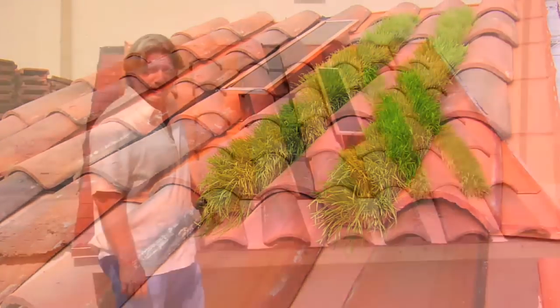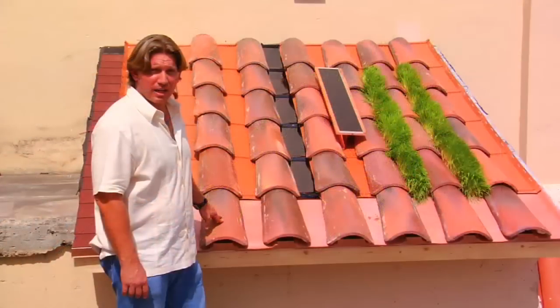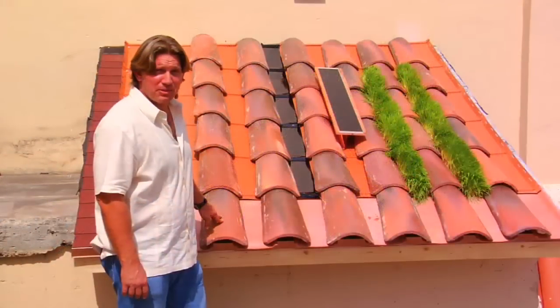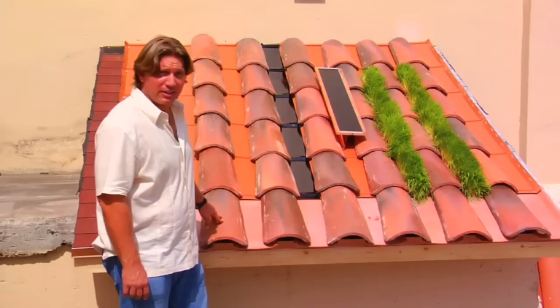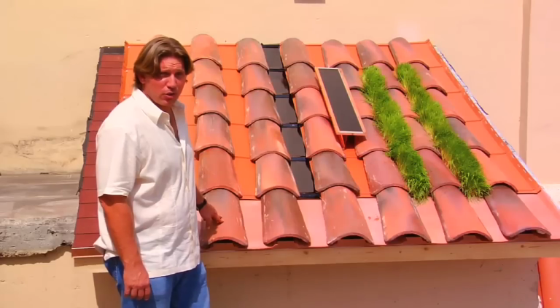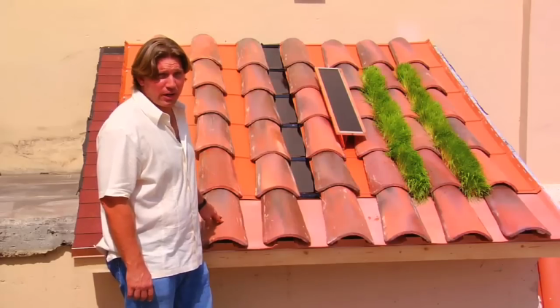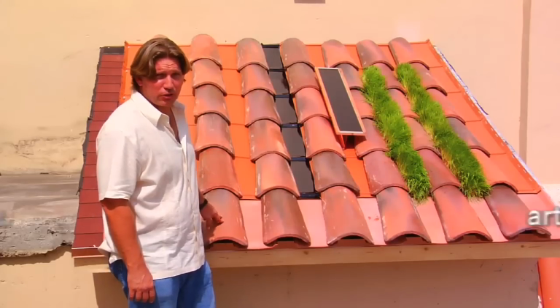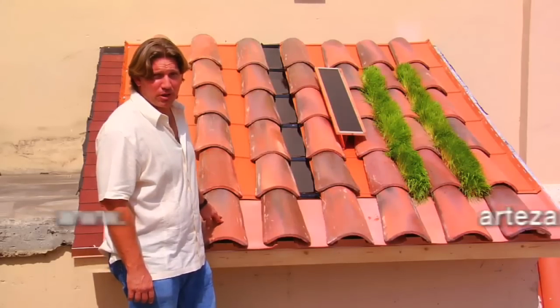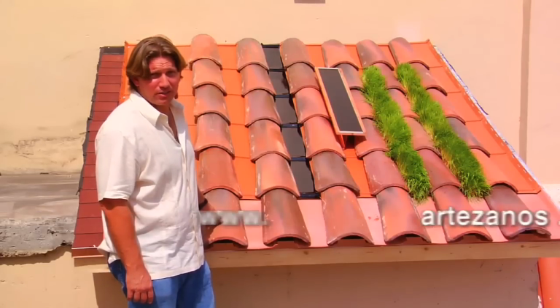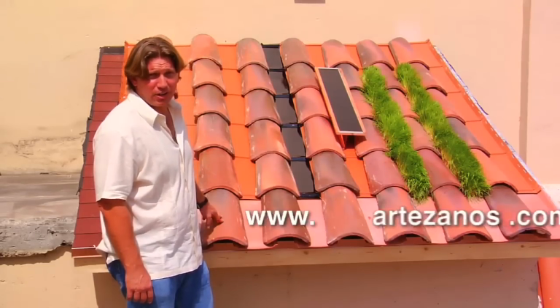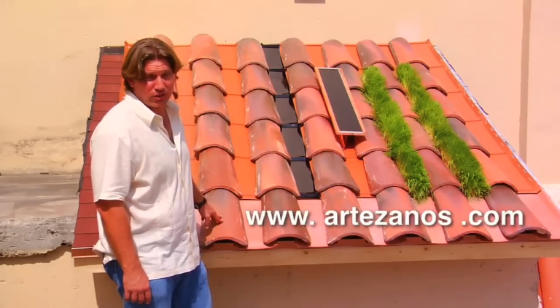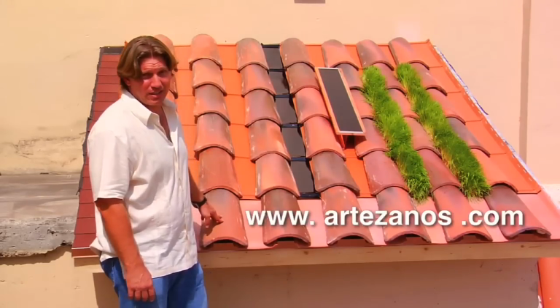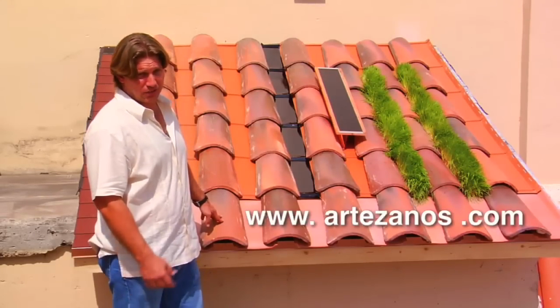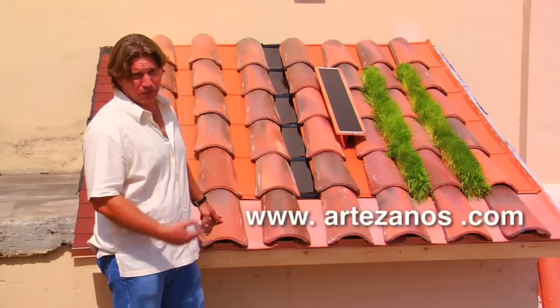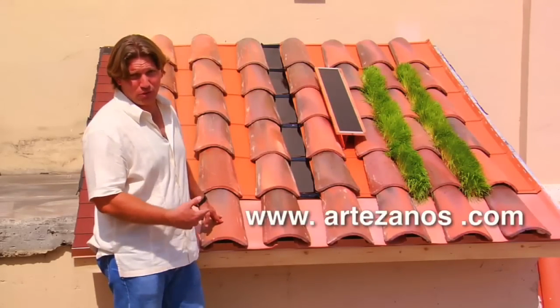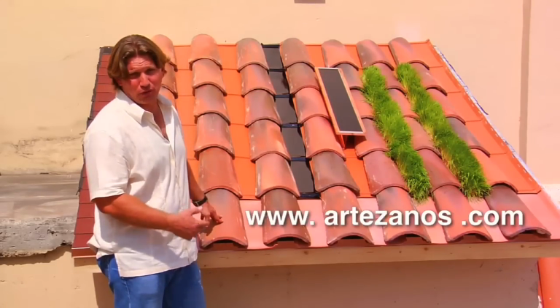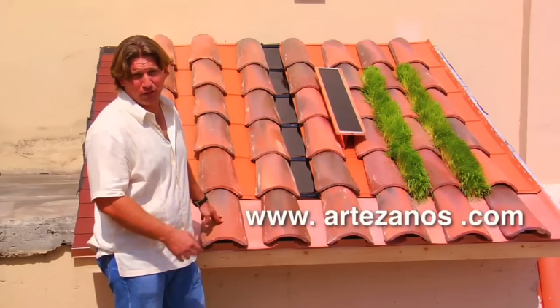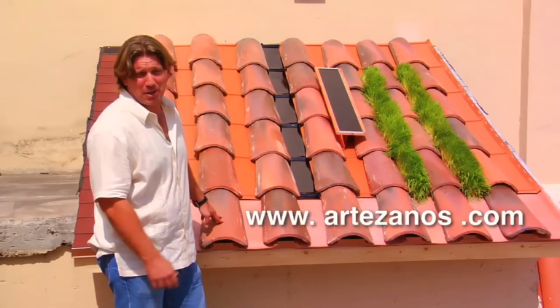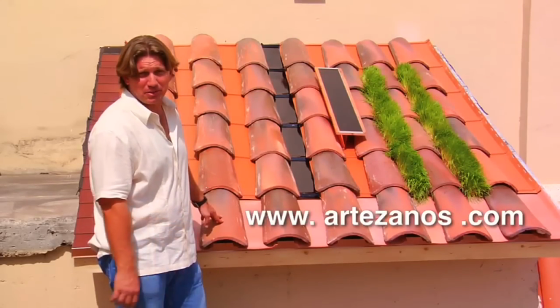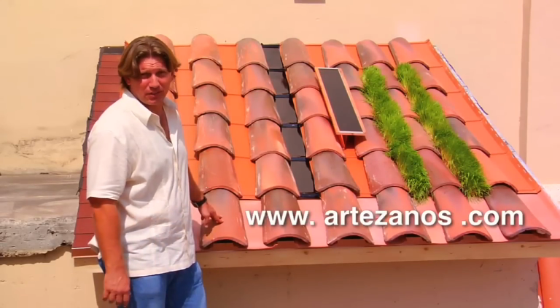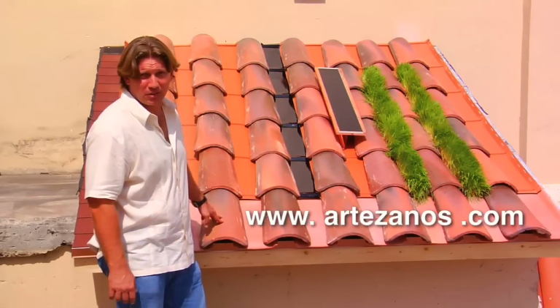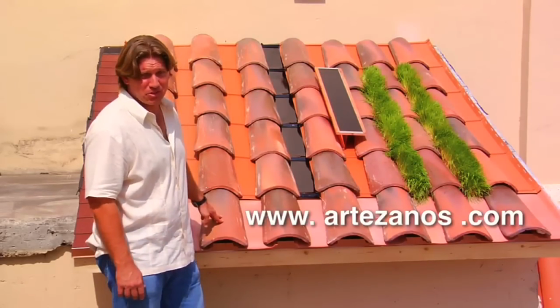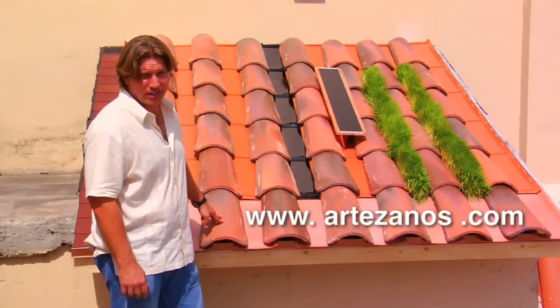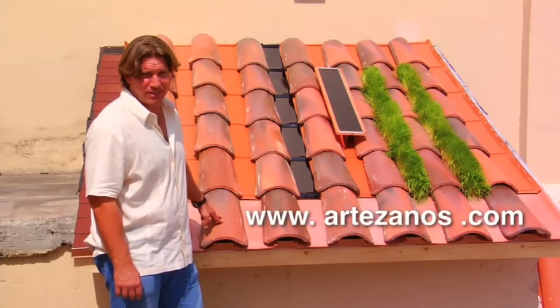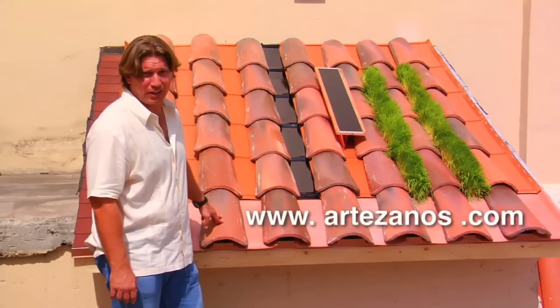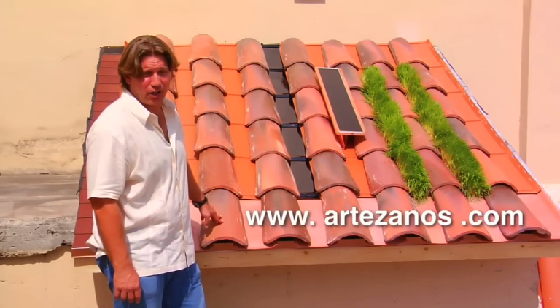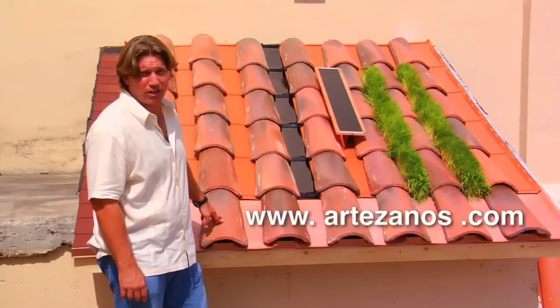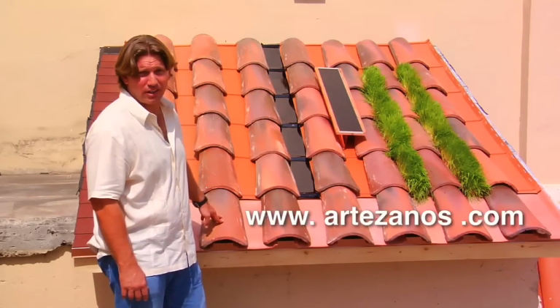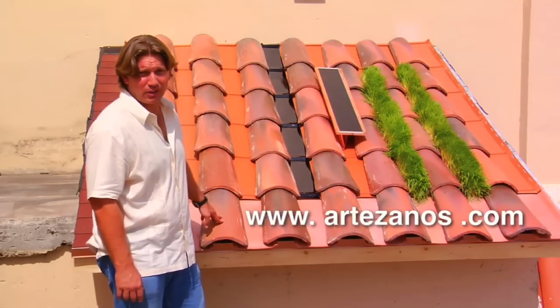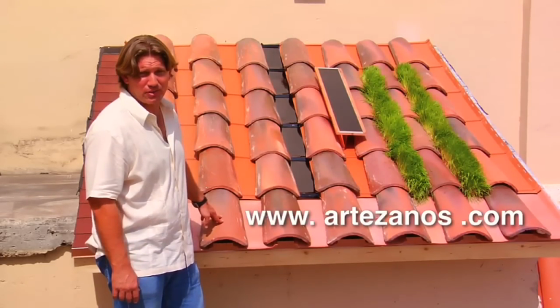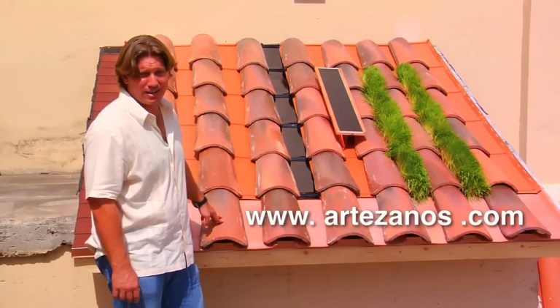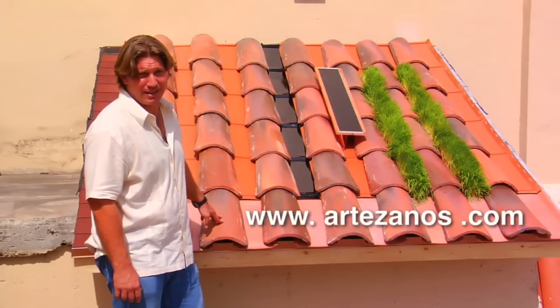I'm Danny Urguez from Artesanos Inc. This is the universal hybrid system. Check us out at artesanos.com.